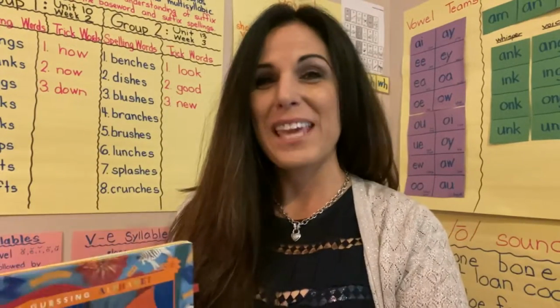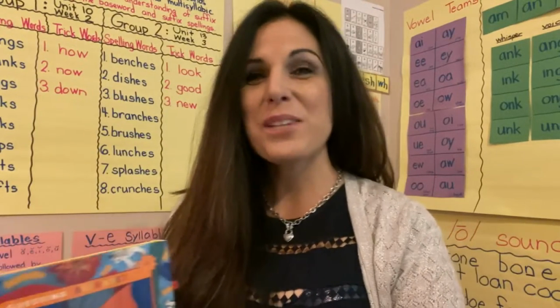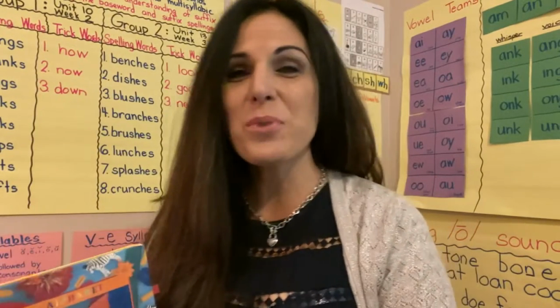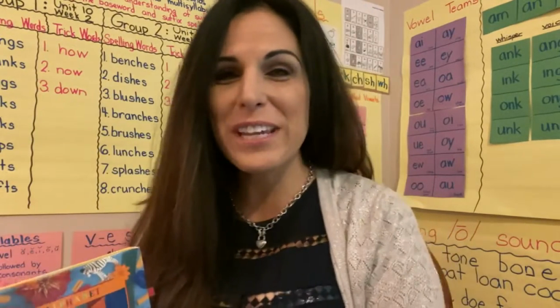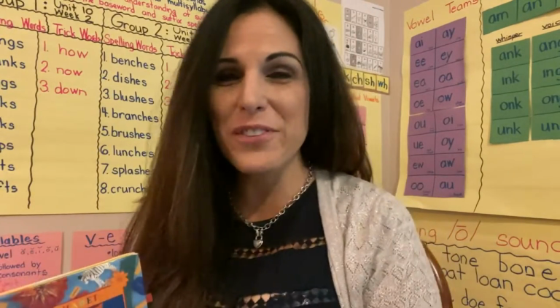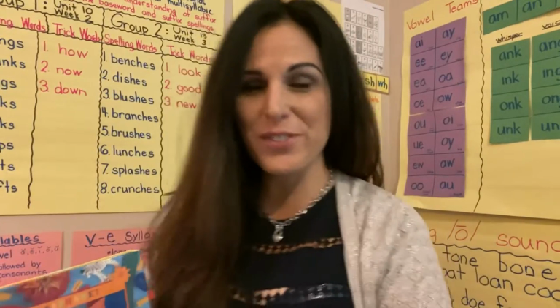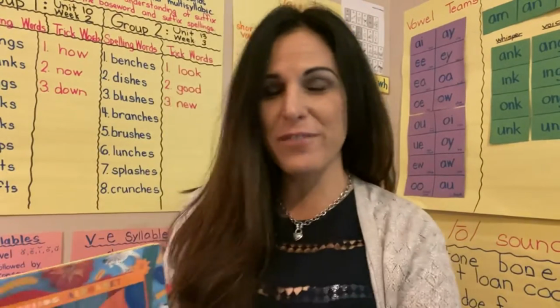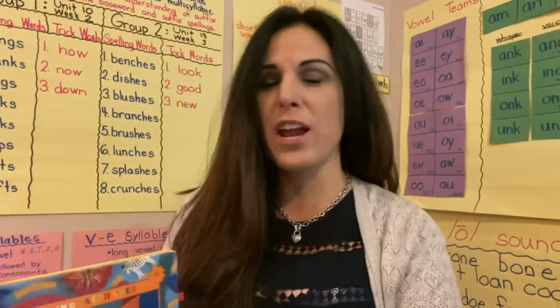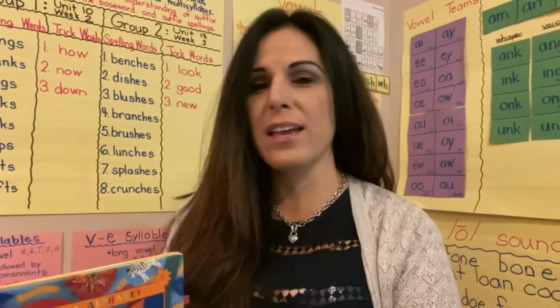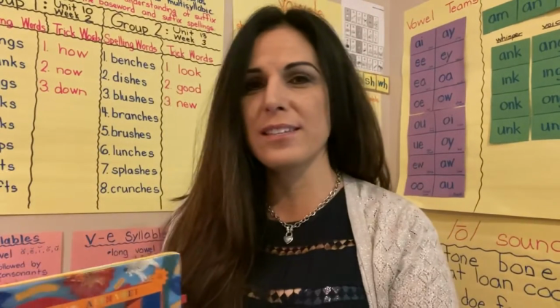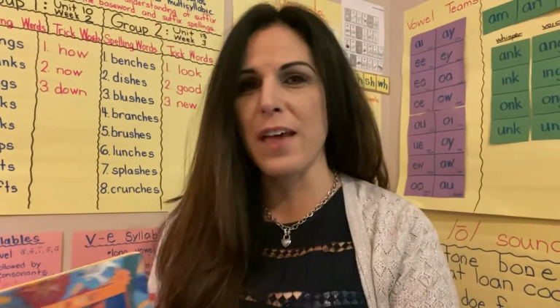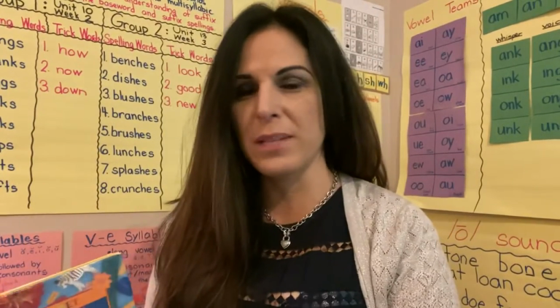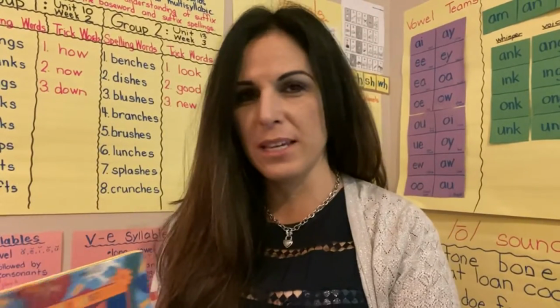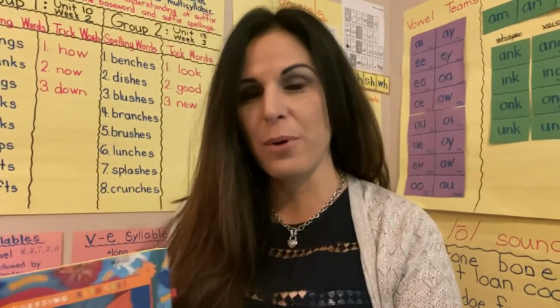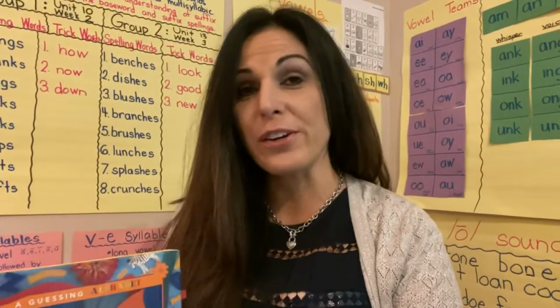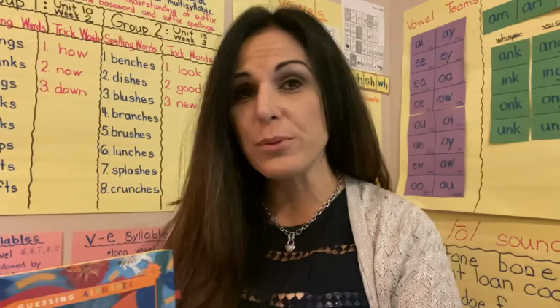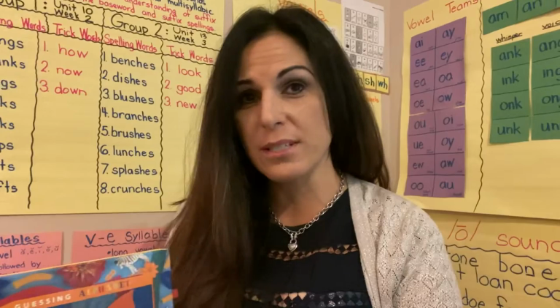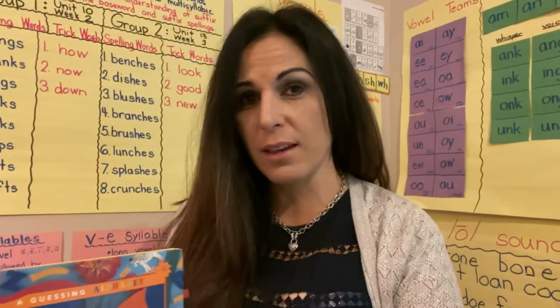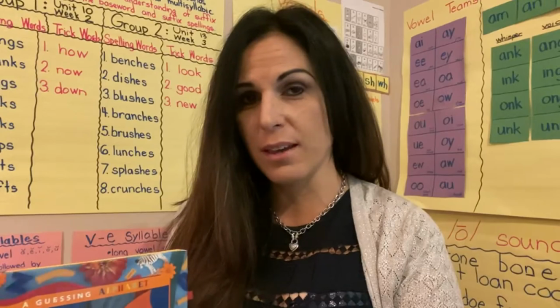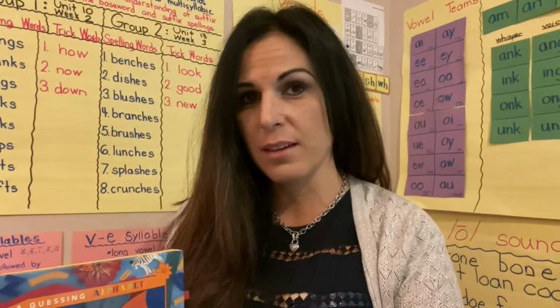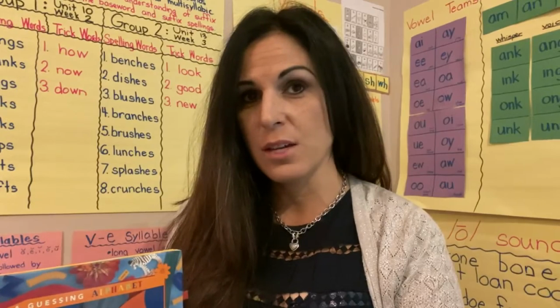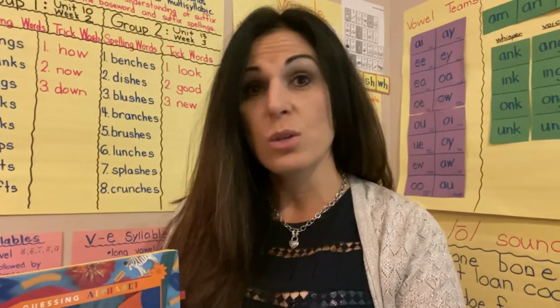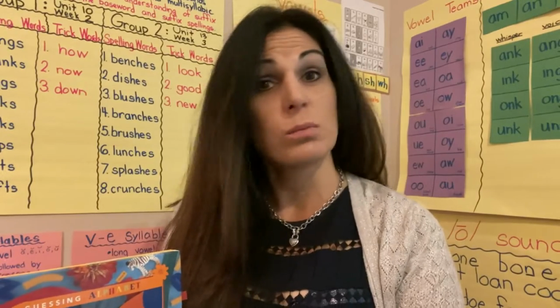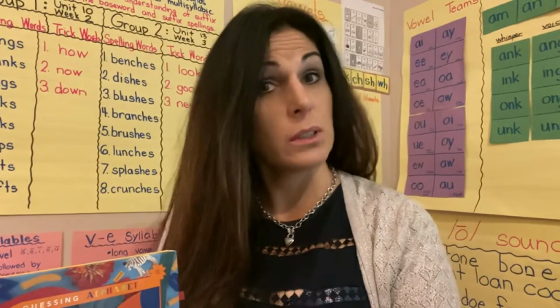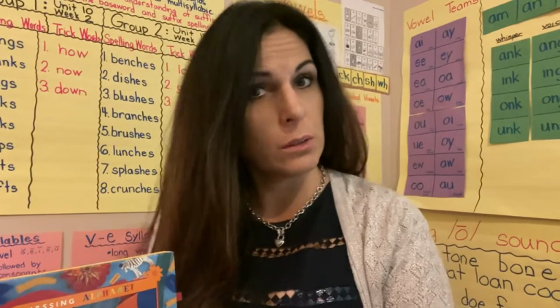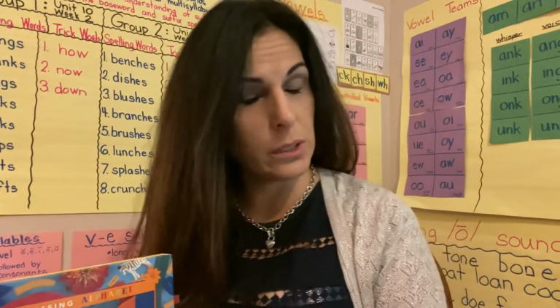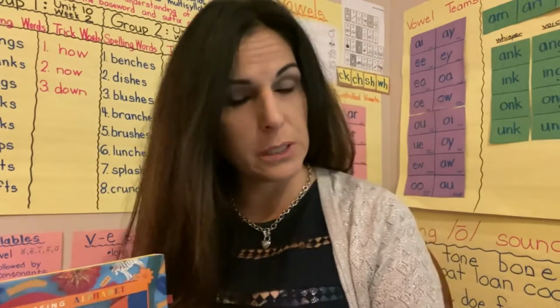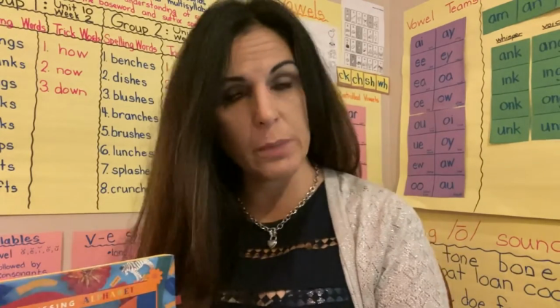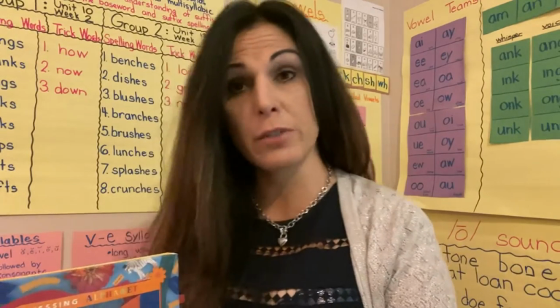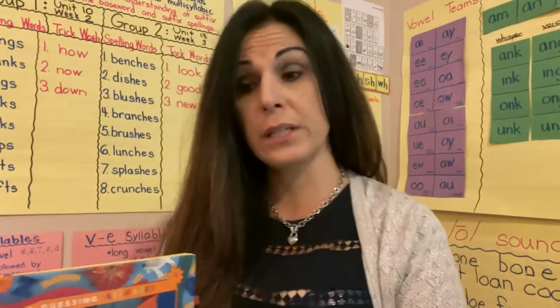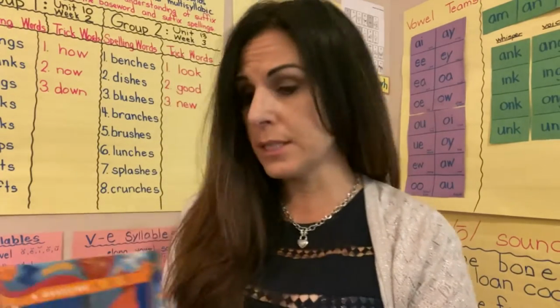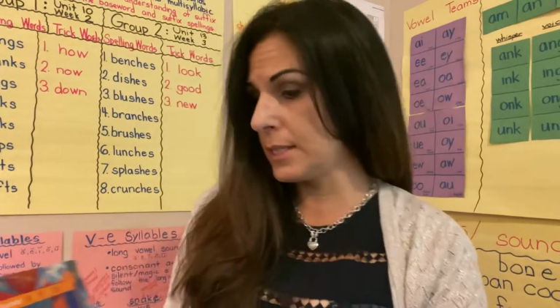Good morning, first grade friends and family. How are you today? We're going to be talking about our feelings today.